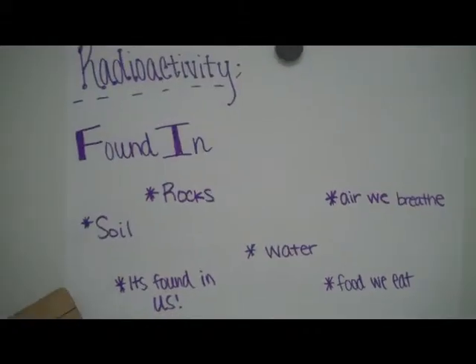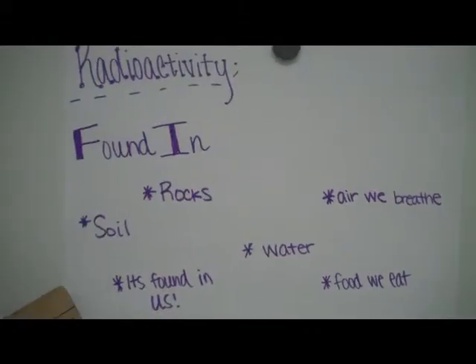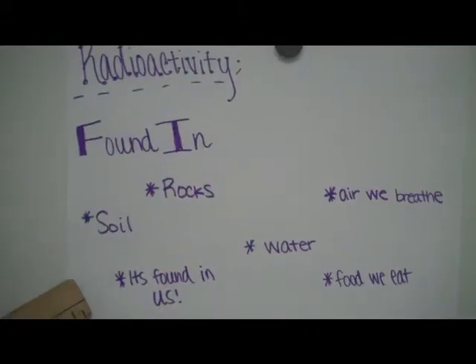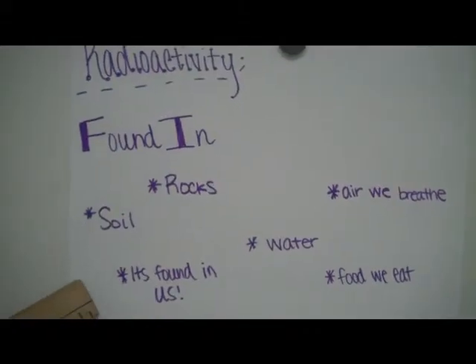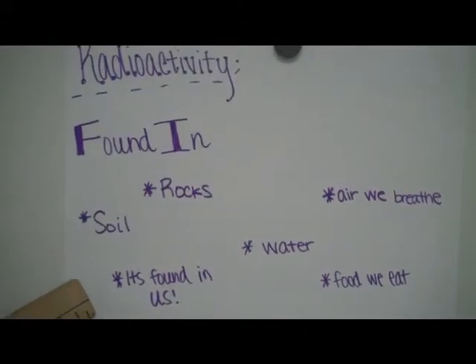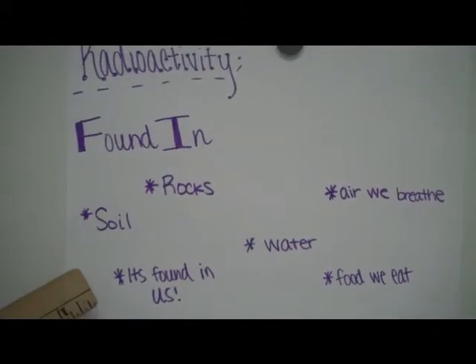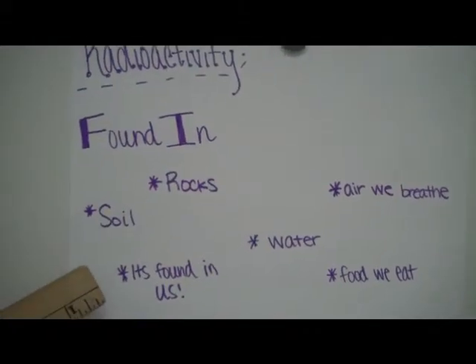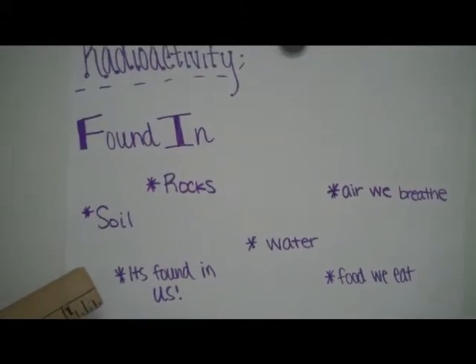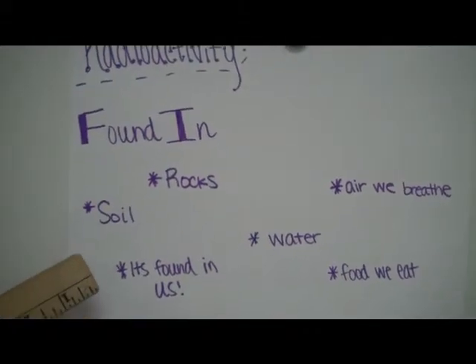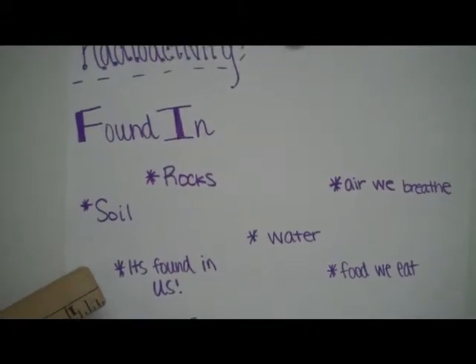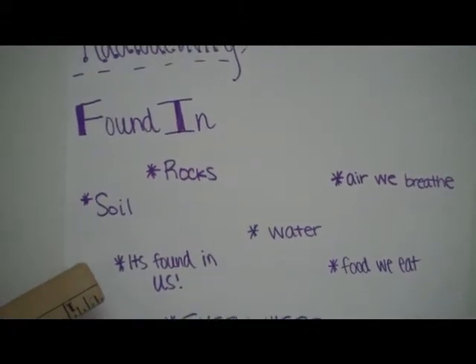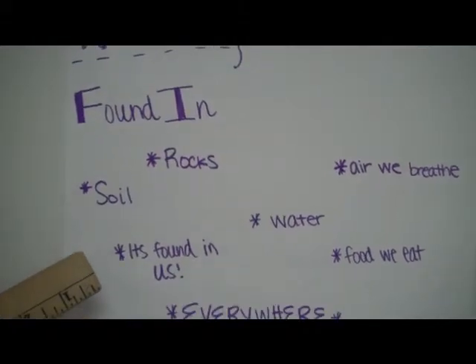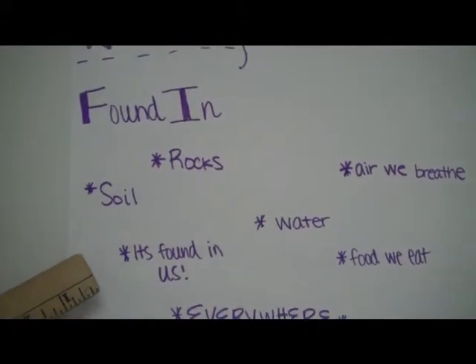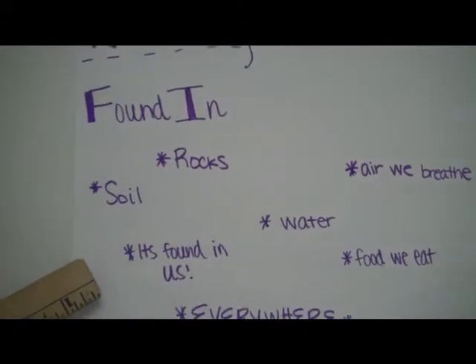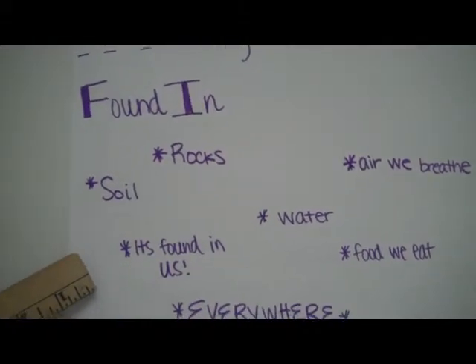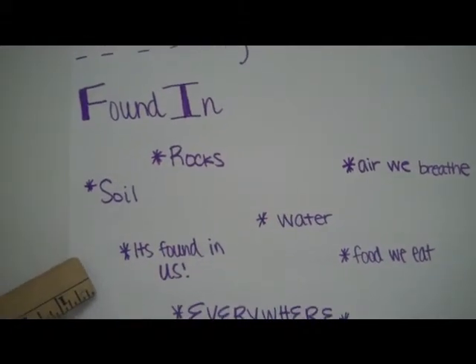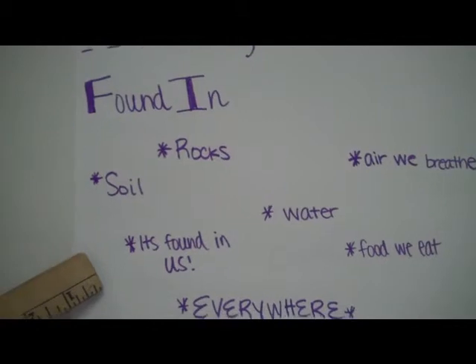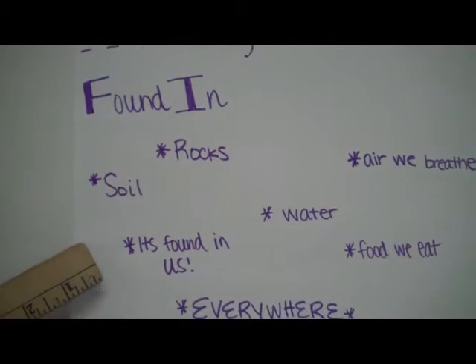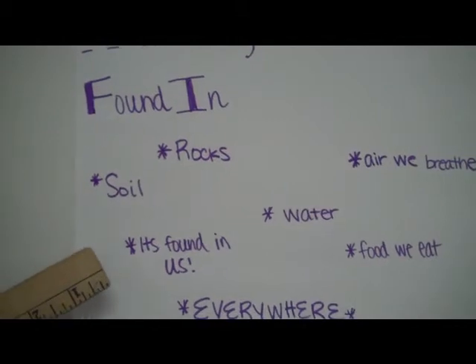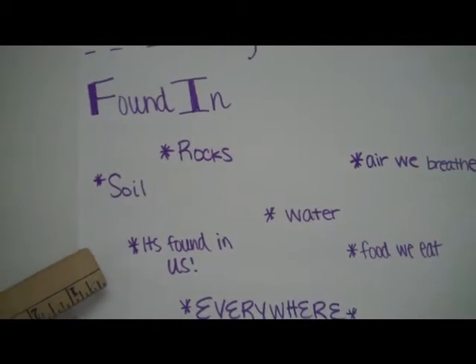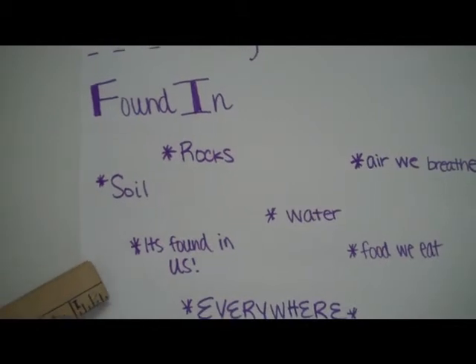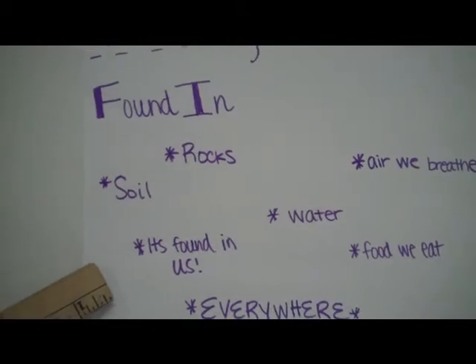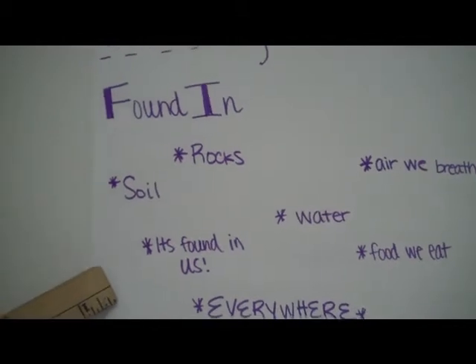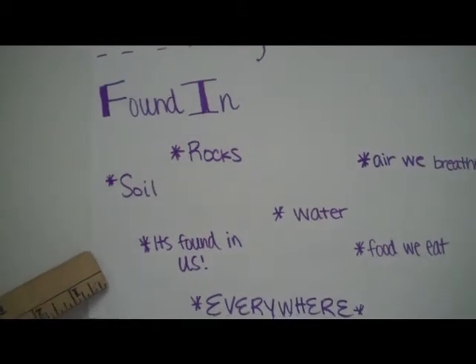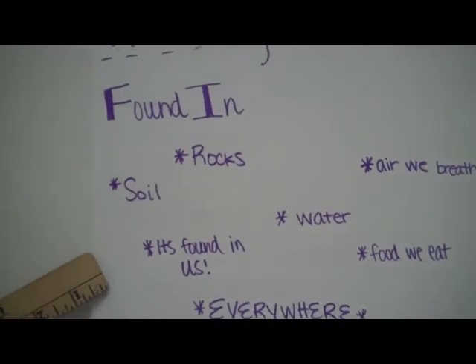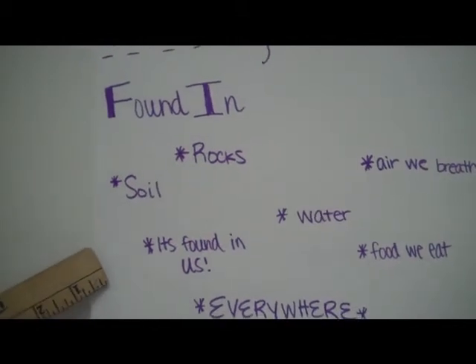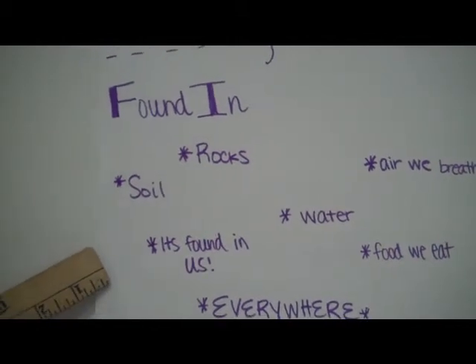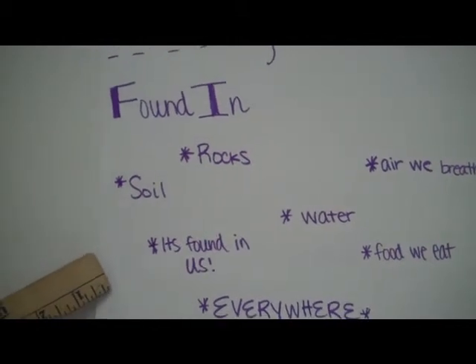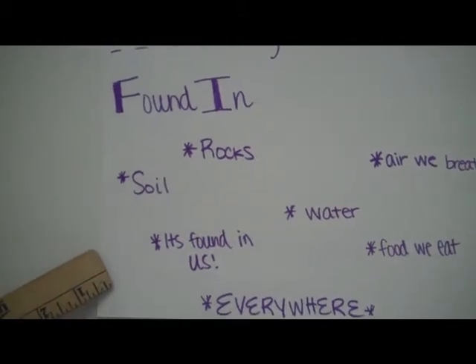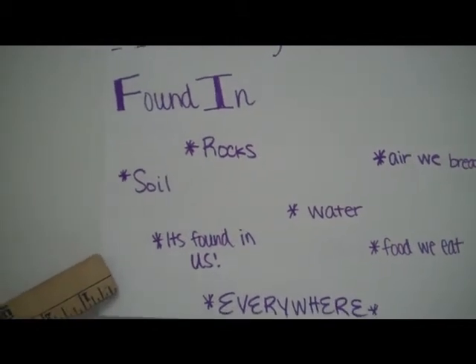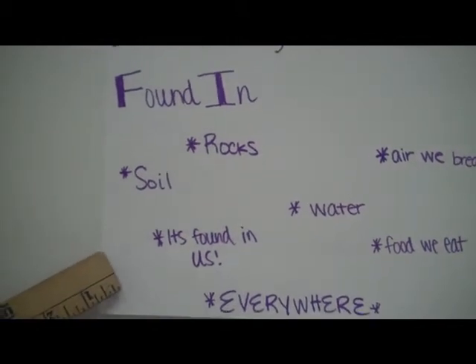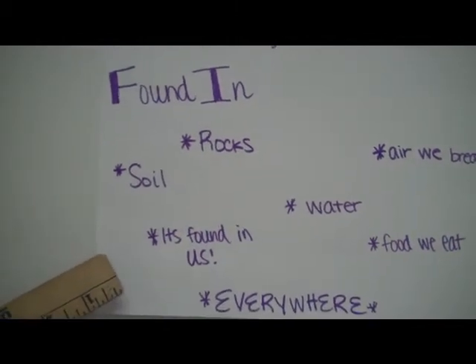Radioactivity is found in a lot of places. It's found in rocks, soil, and in water, in the air we breathe and the food we eat. It's also in us.